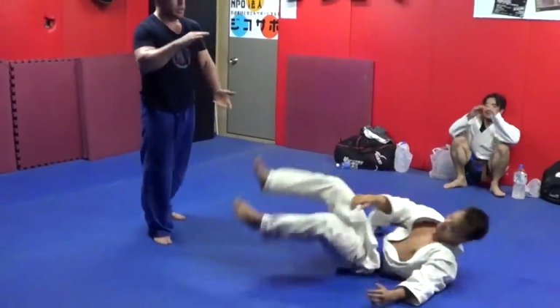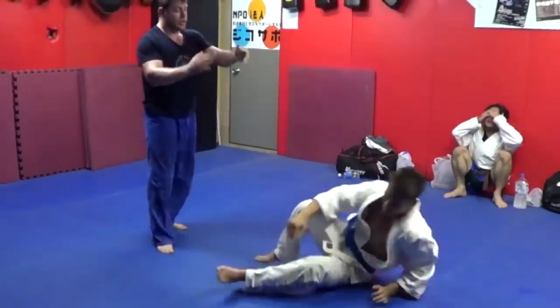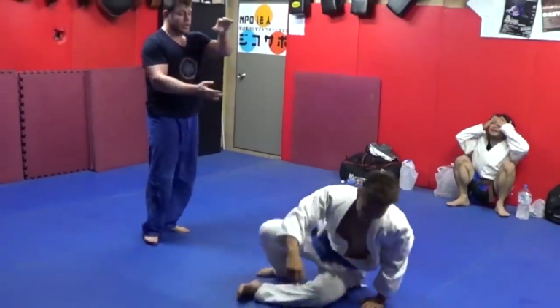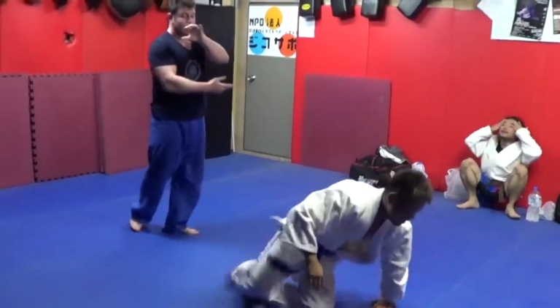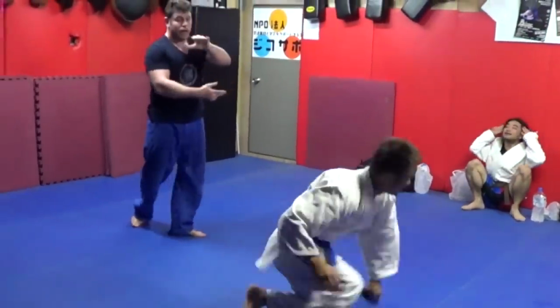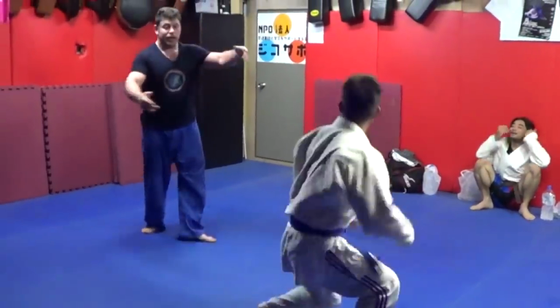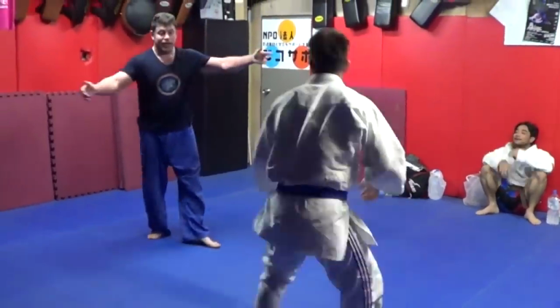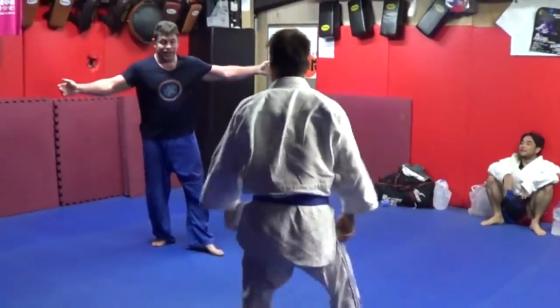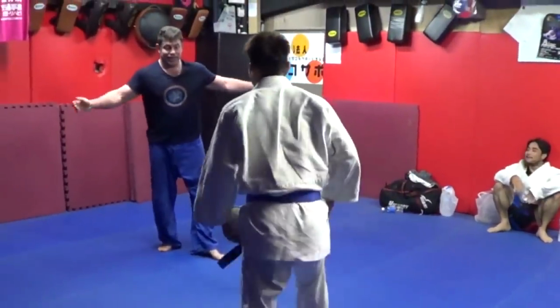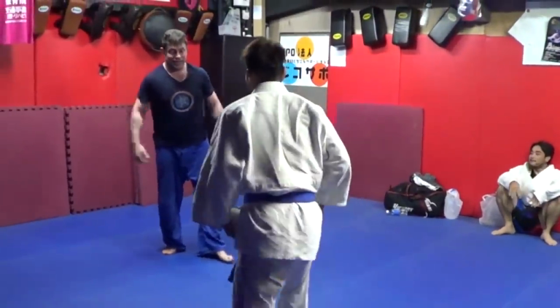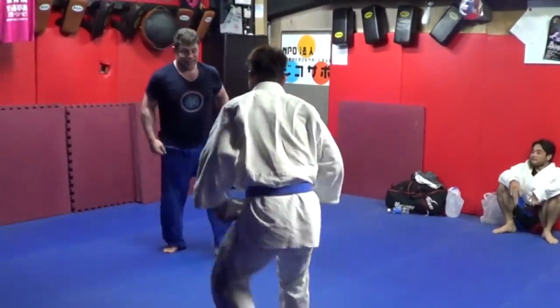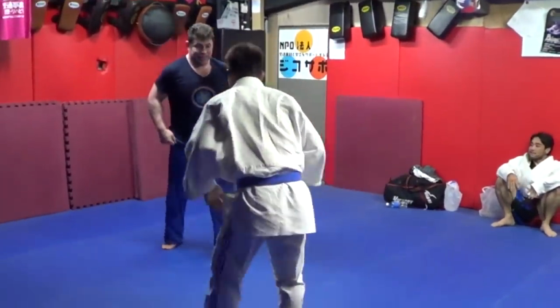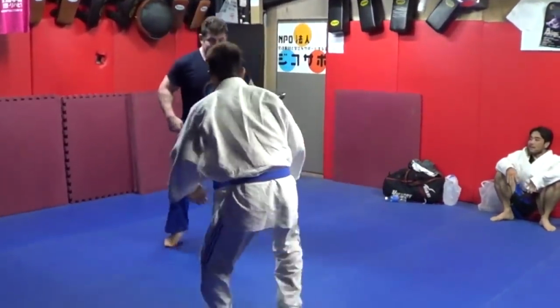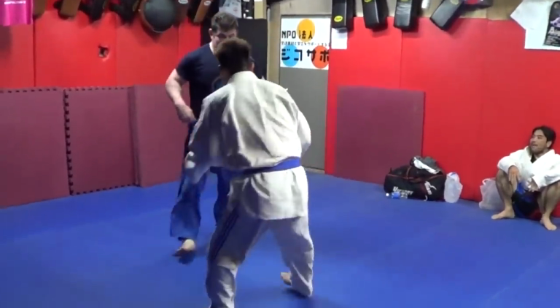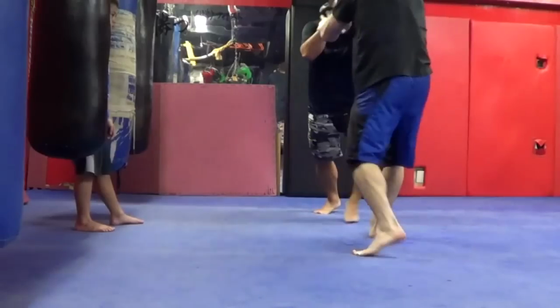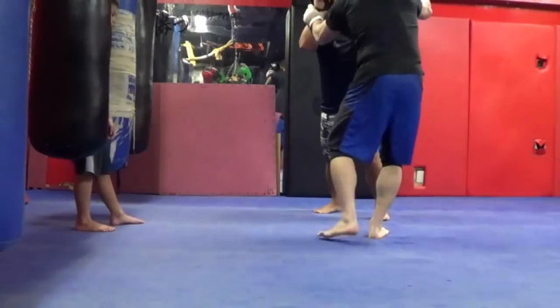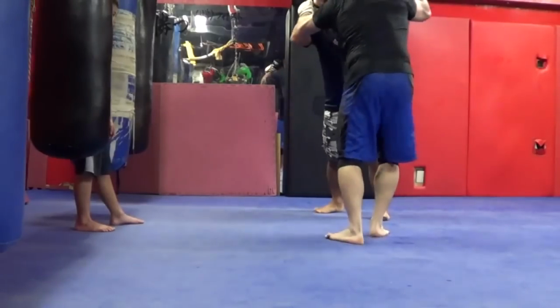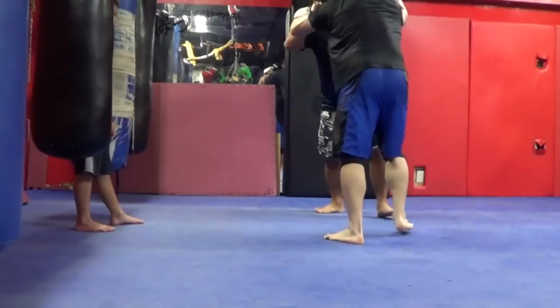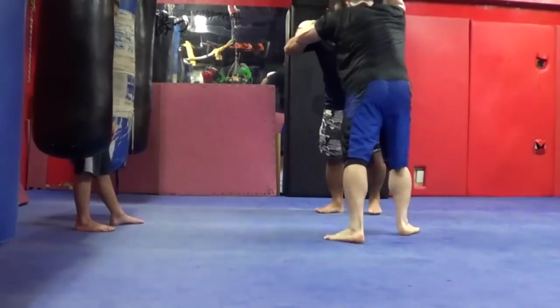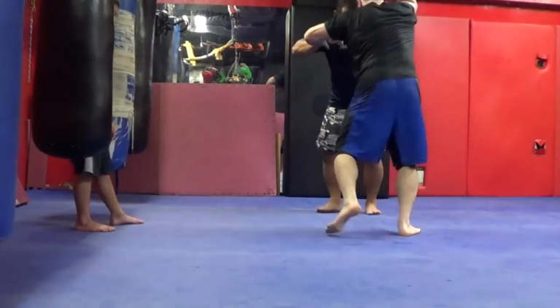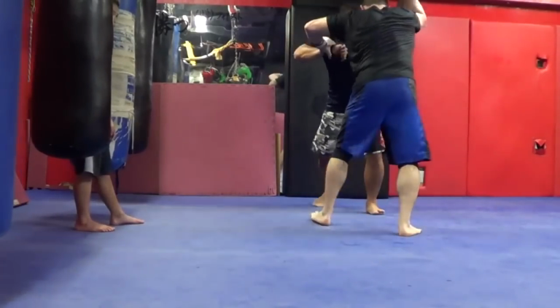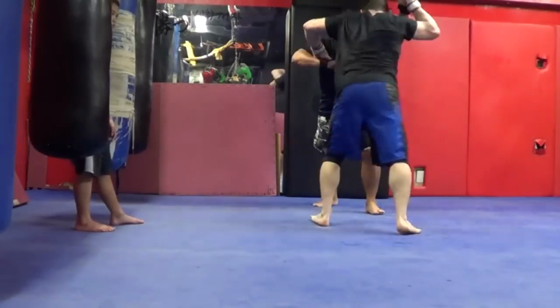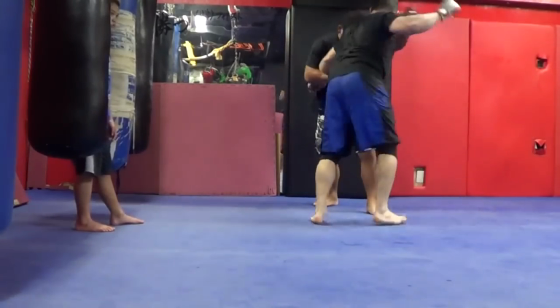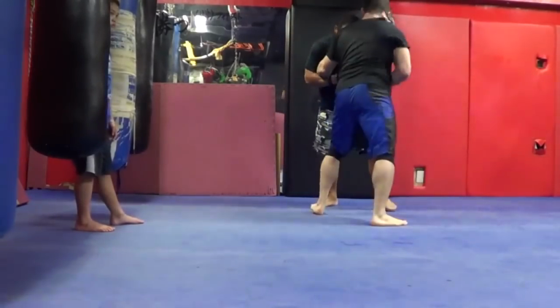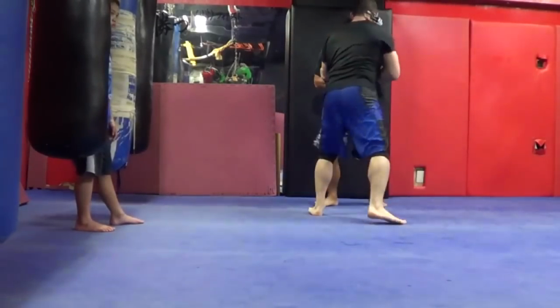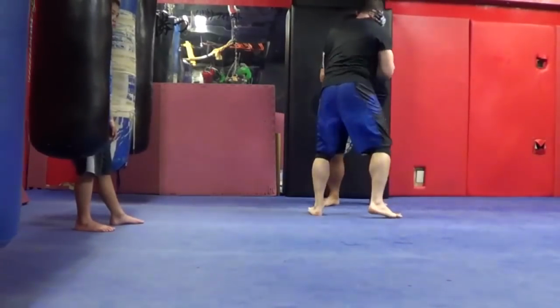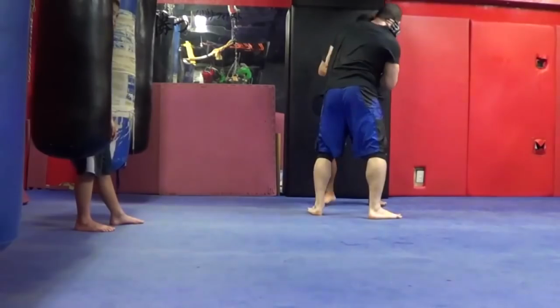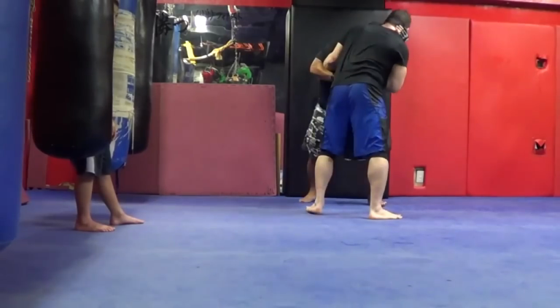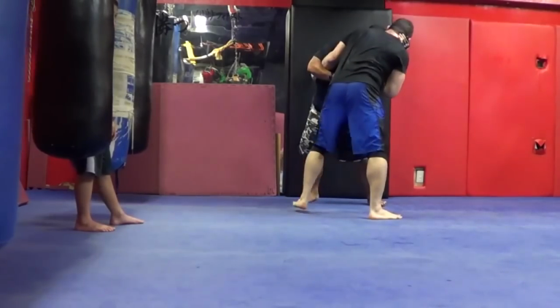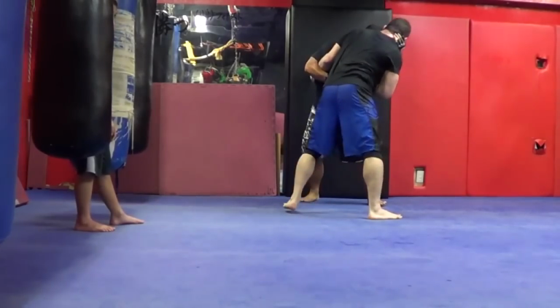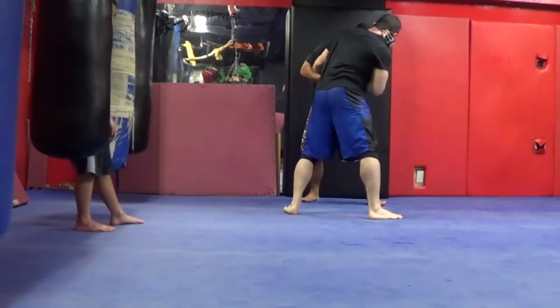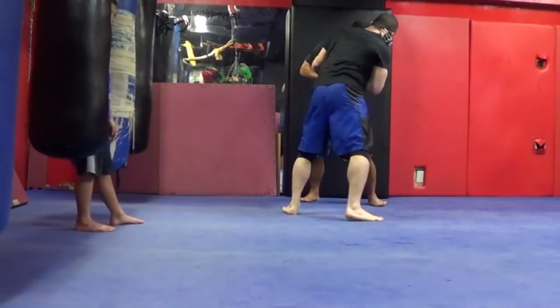Back to the blue belt pro fighter. Smaller guy, yes, but I lock his elbow away, pushing out his face. That was actually an elbow lock - a straight arm bar.